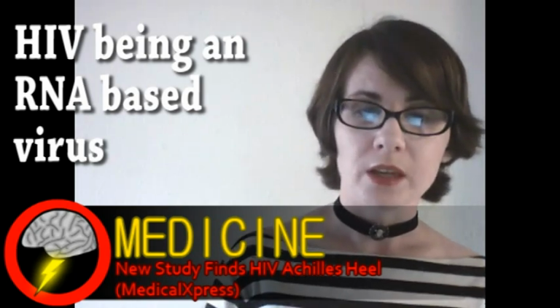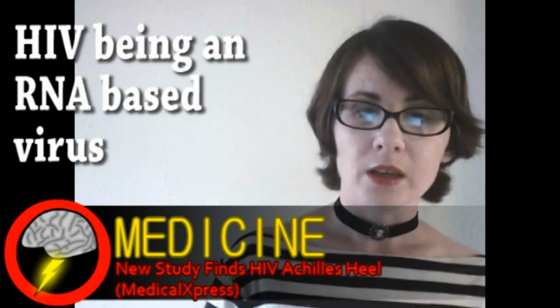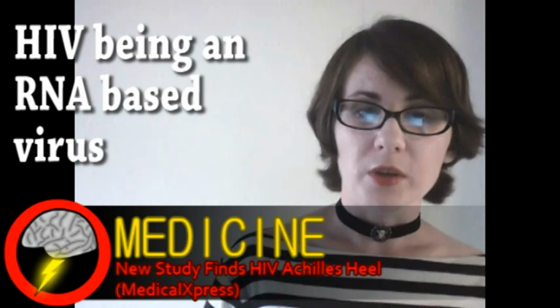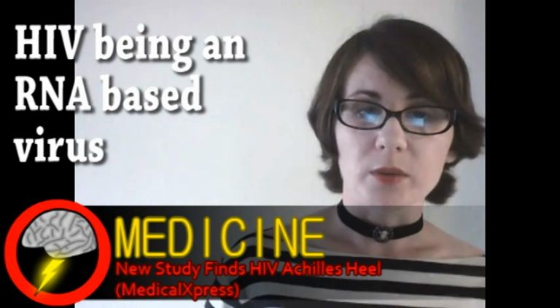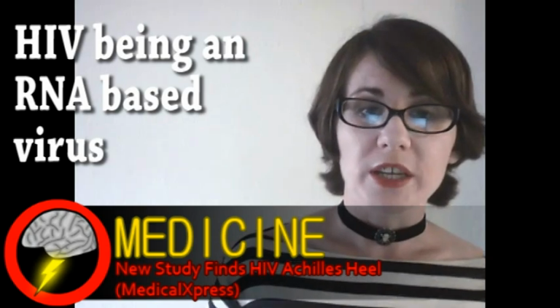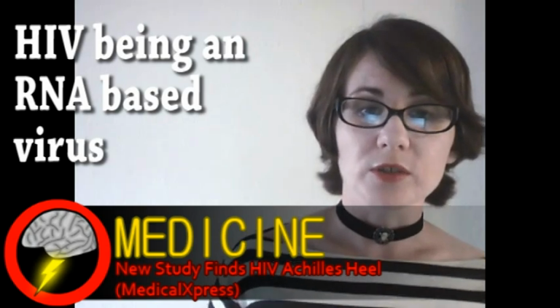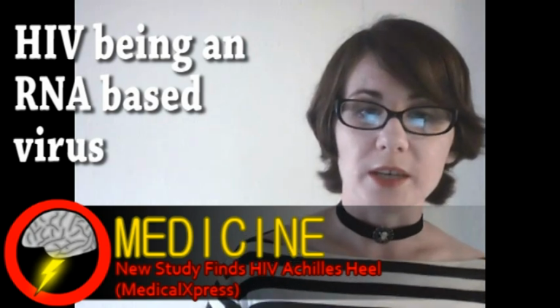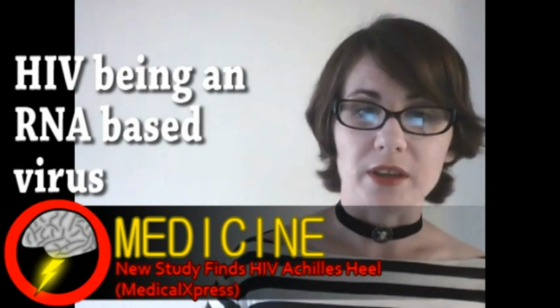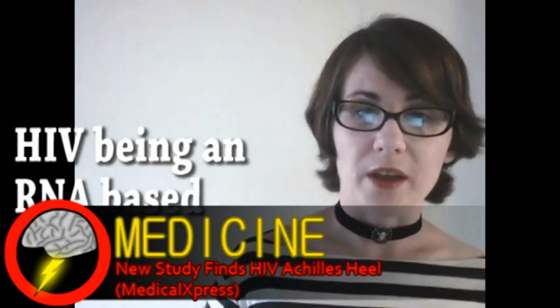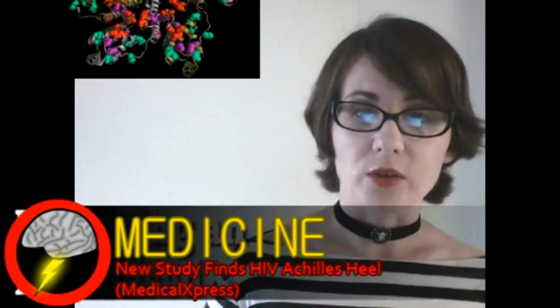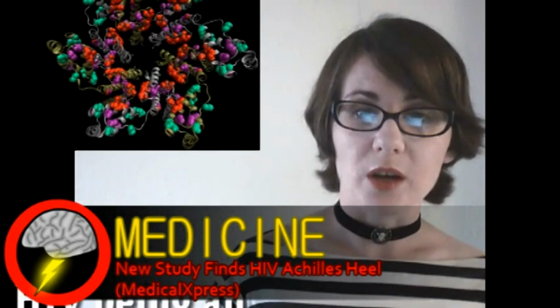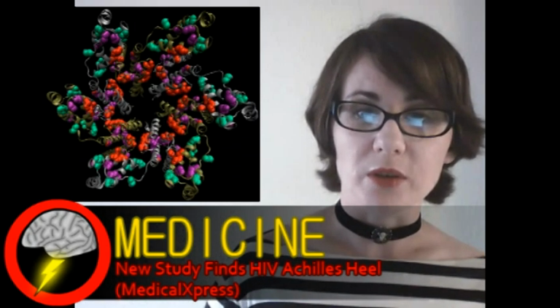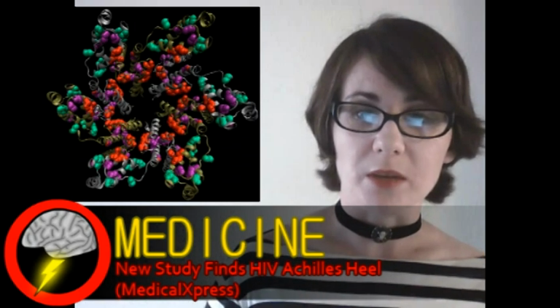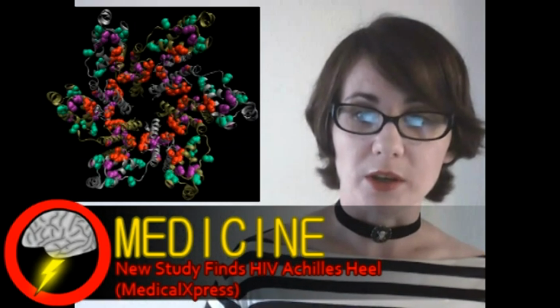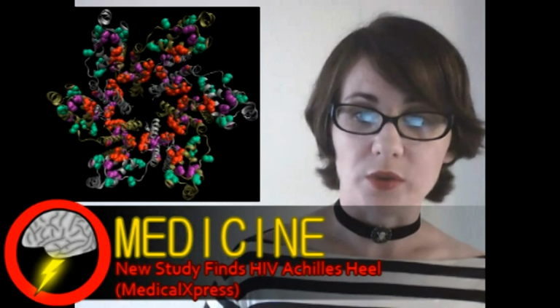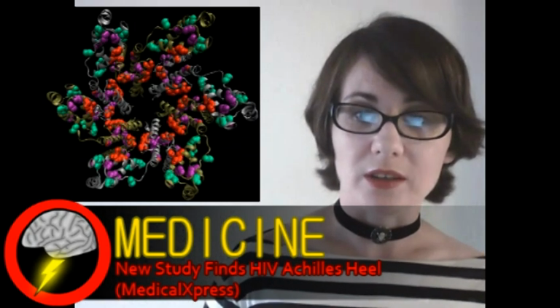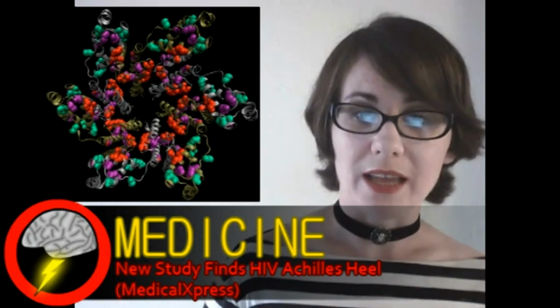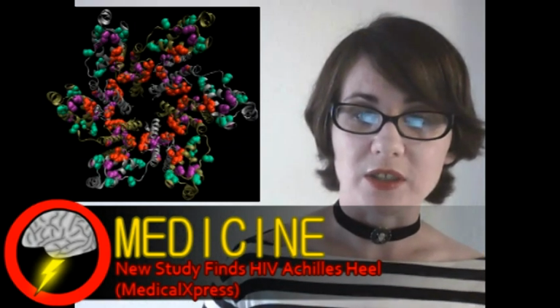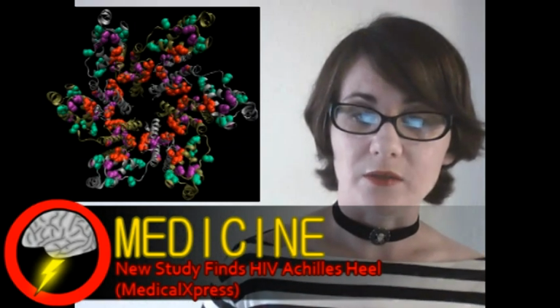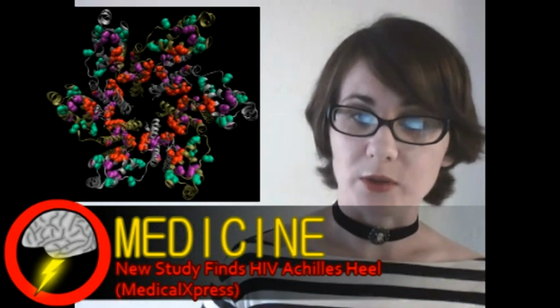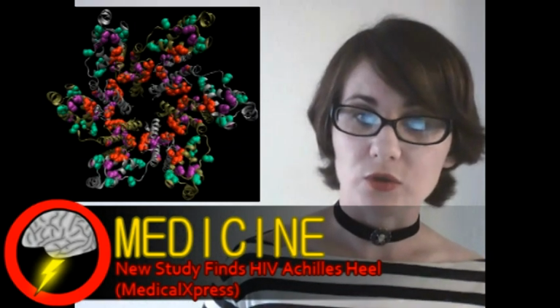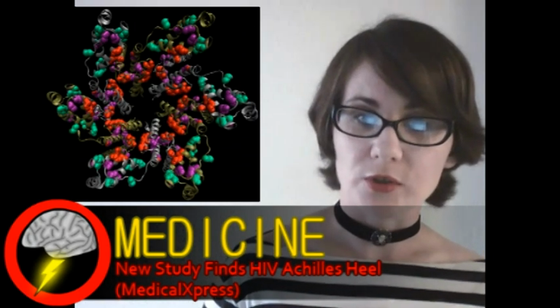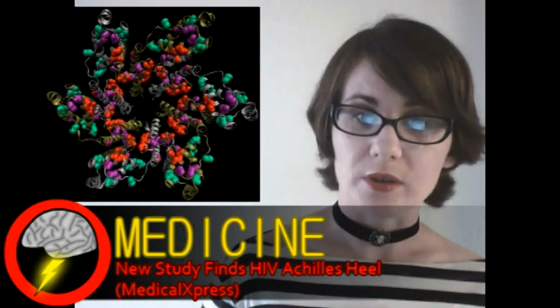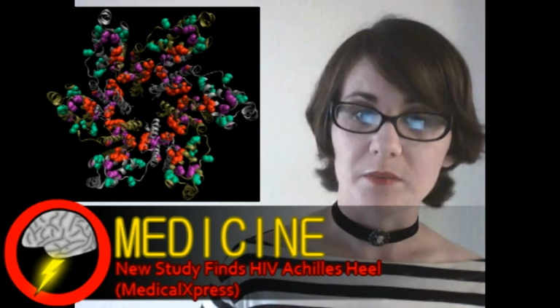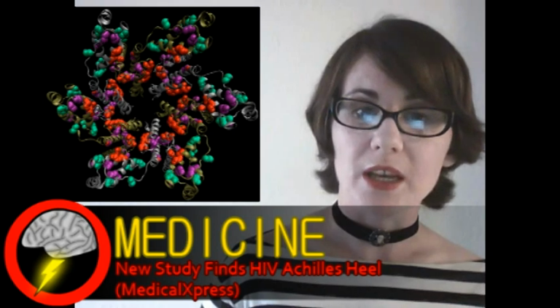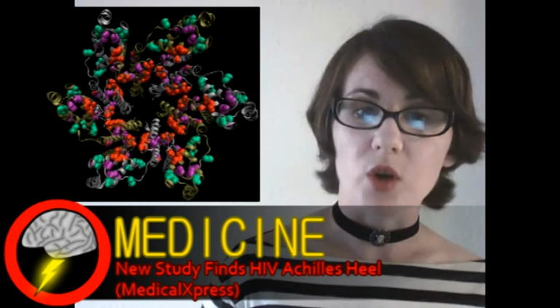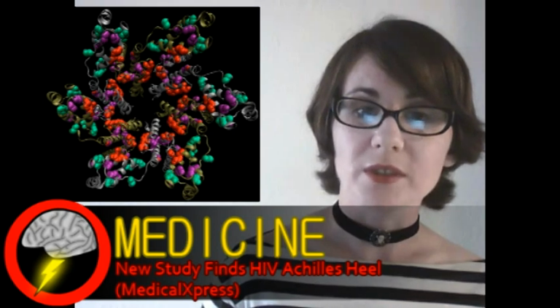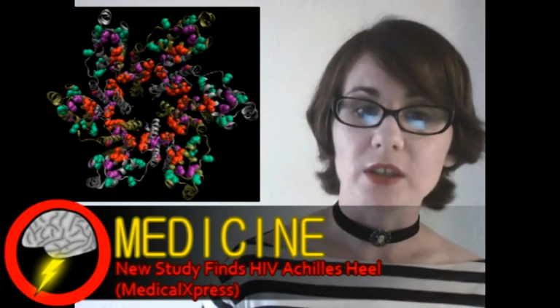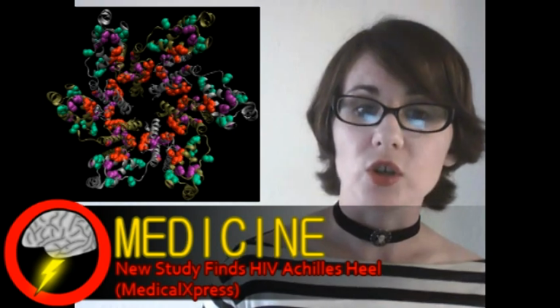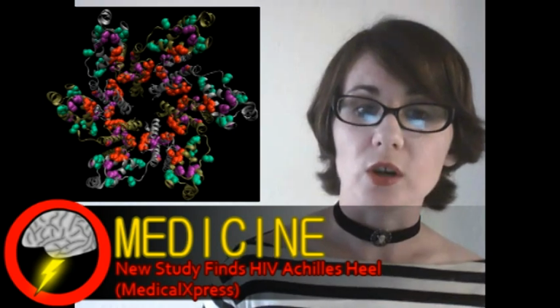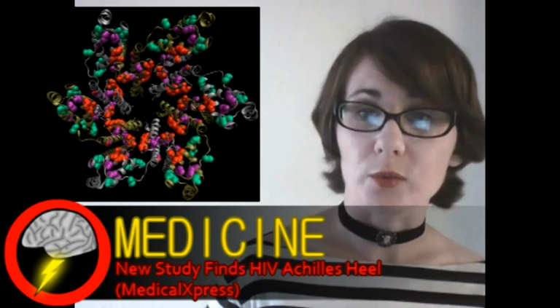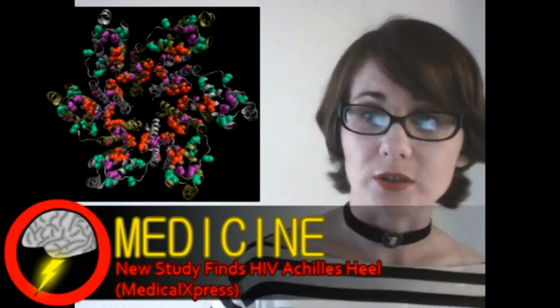But the particular segment they found could not mutate much without collapsing the virus's structure, making it a promising target for research.